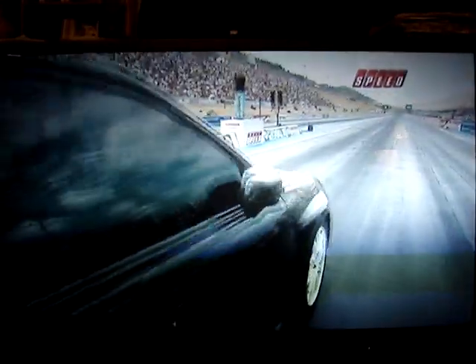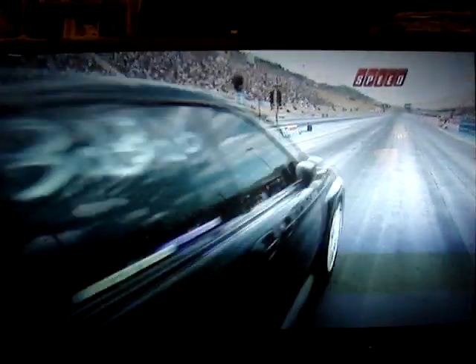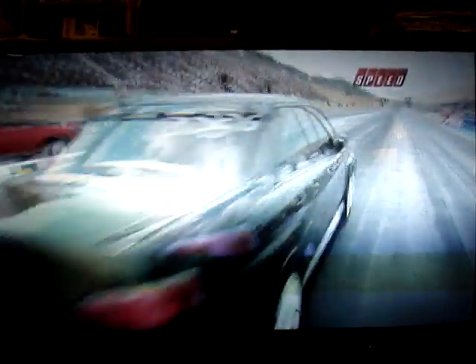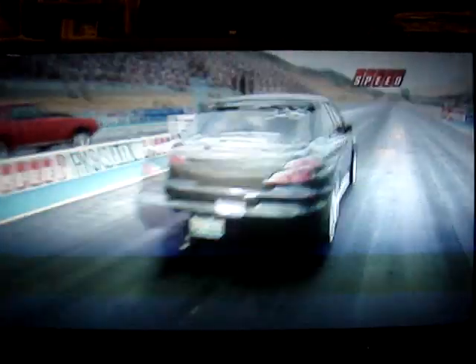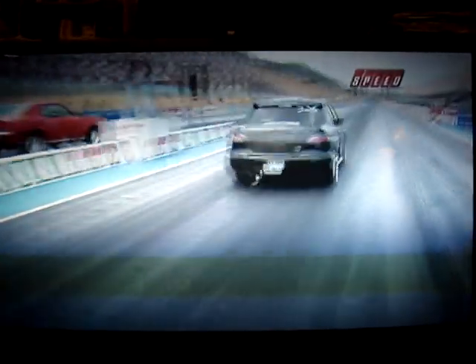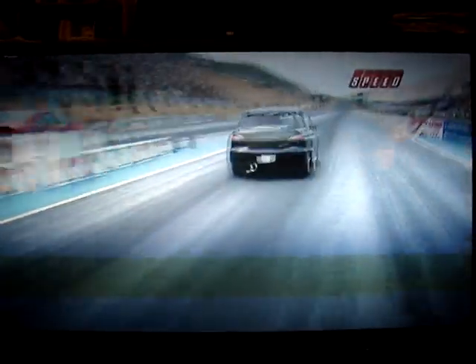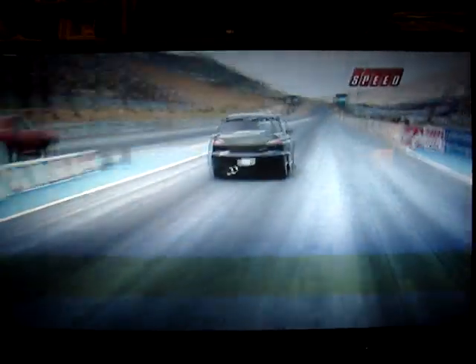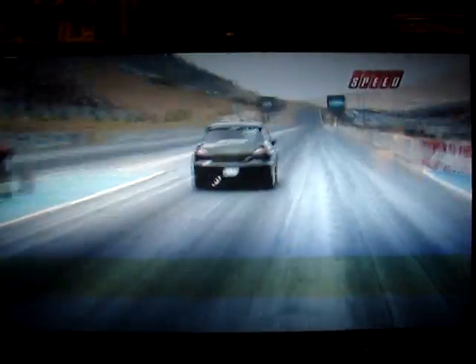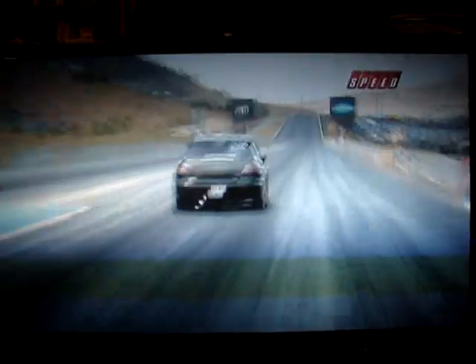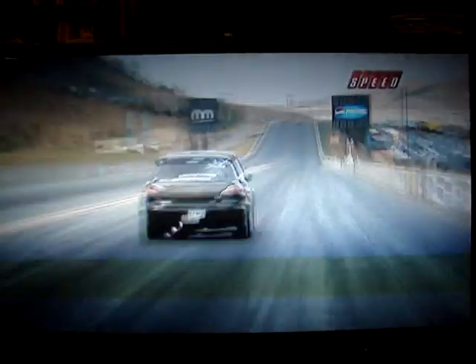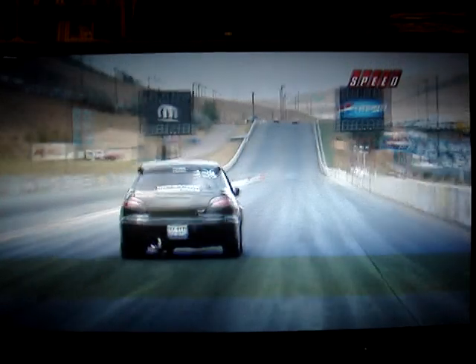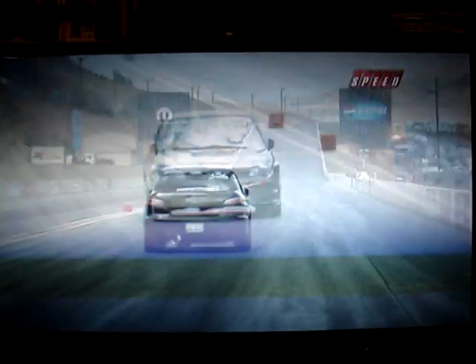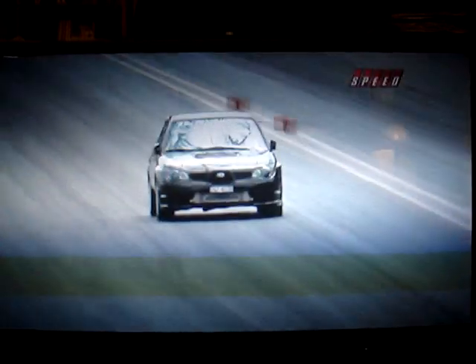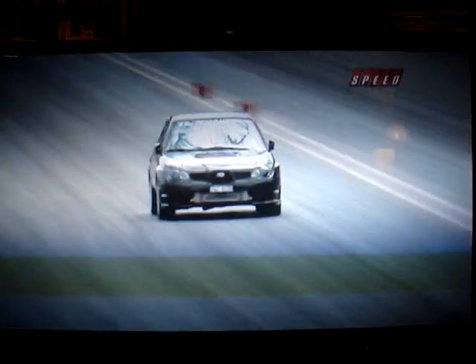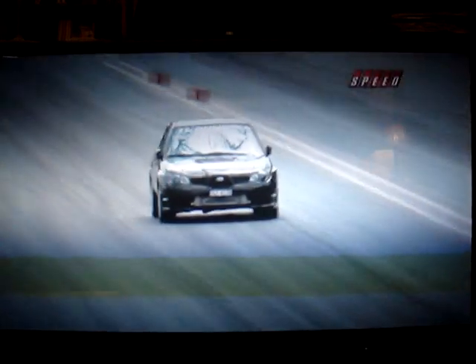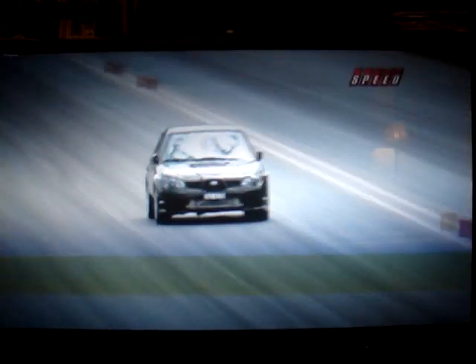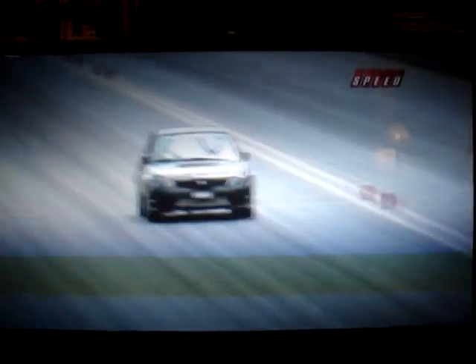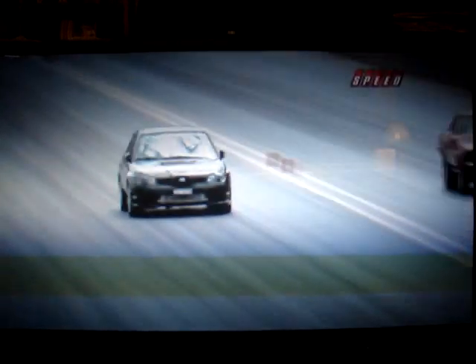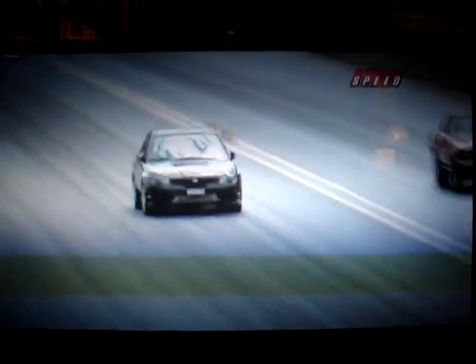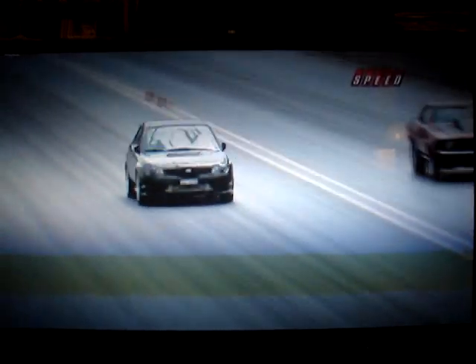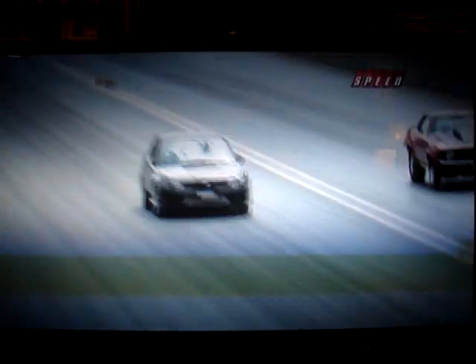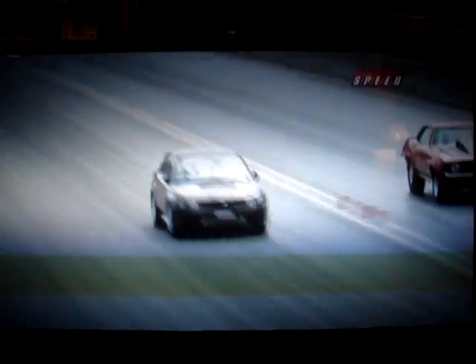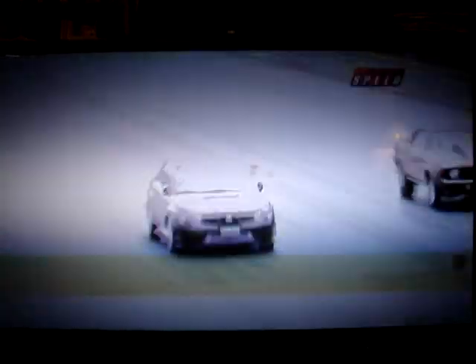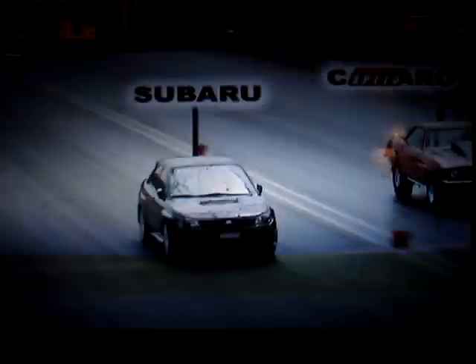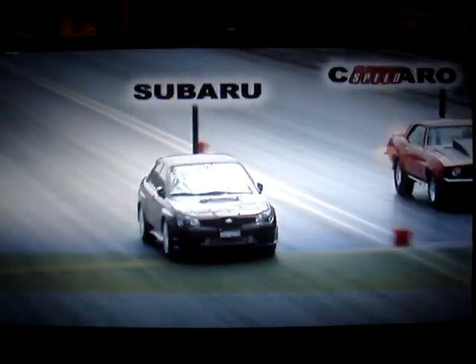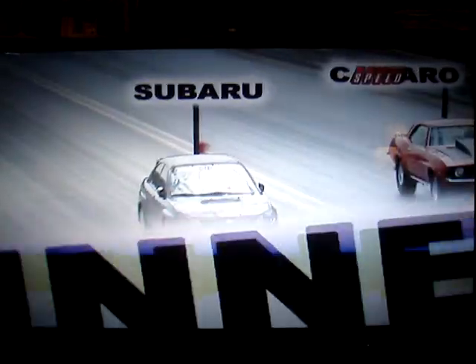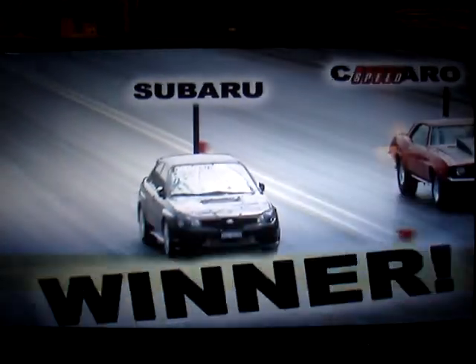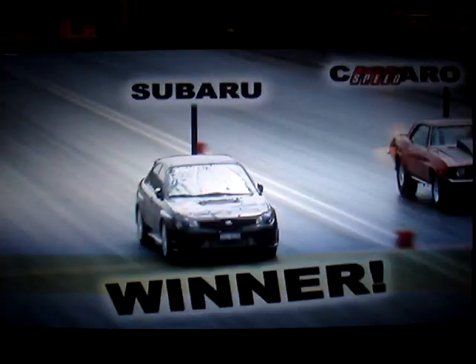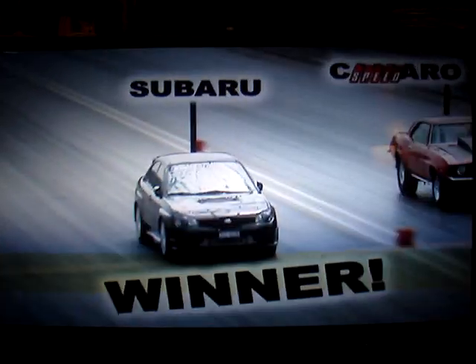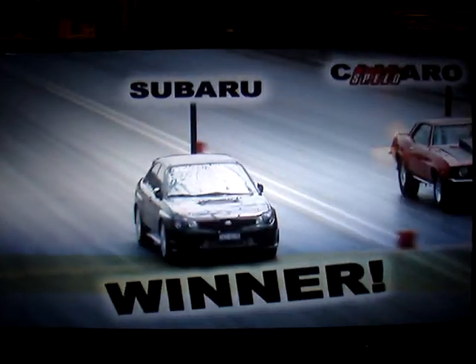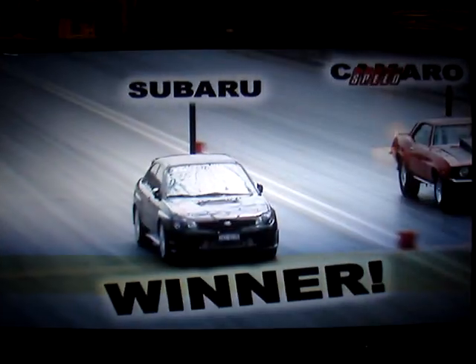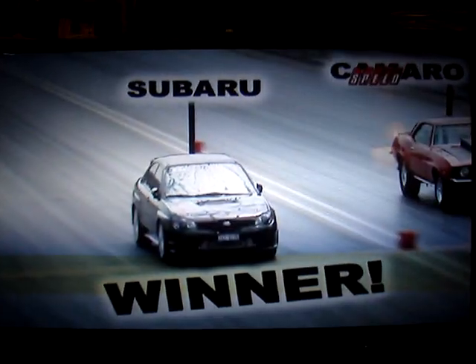Check it out, it's a battle — Subaru versus Camaro. Oh yeah, Subaru getting it done.